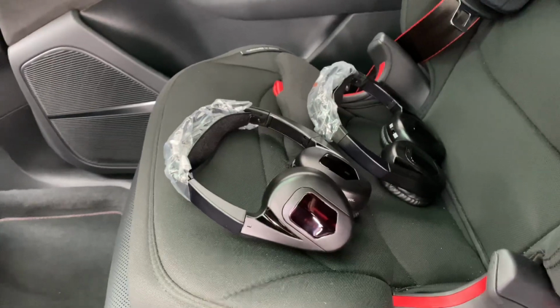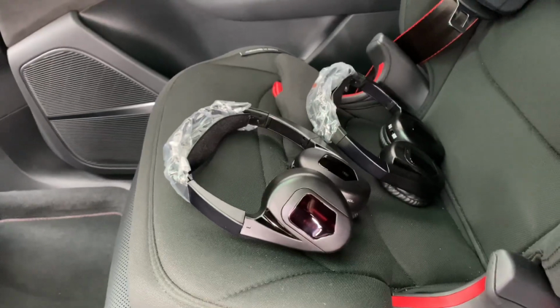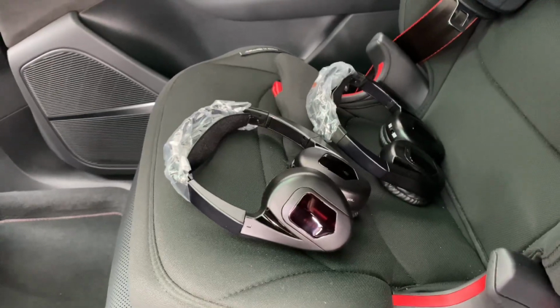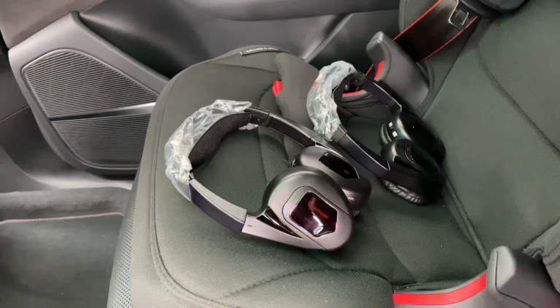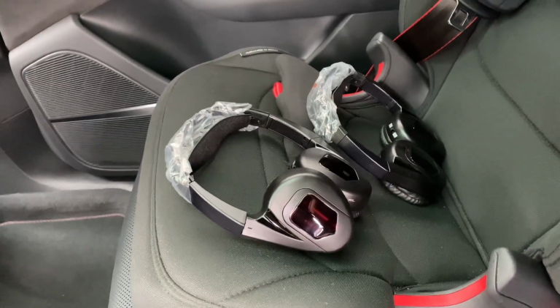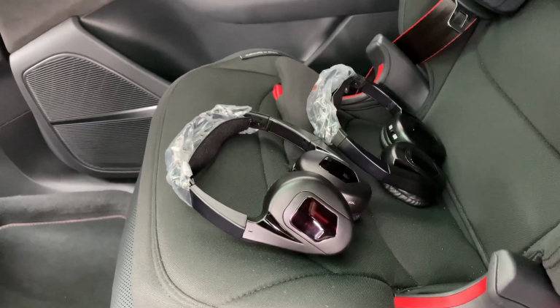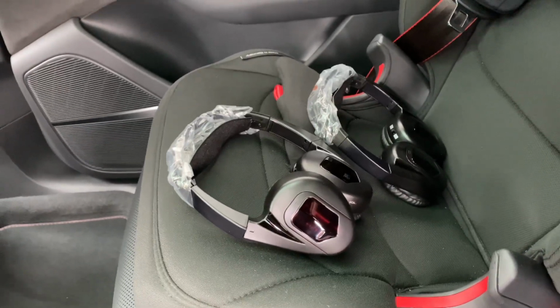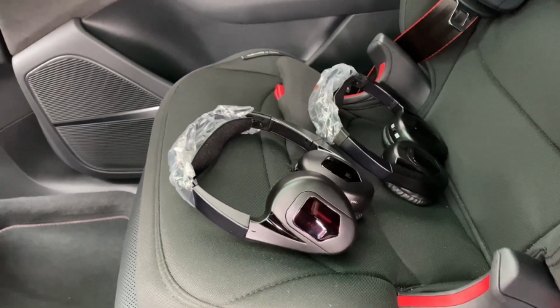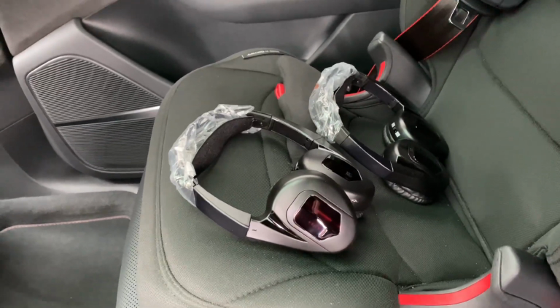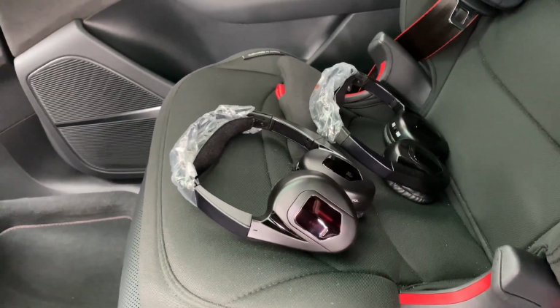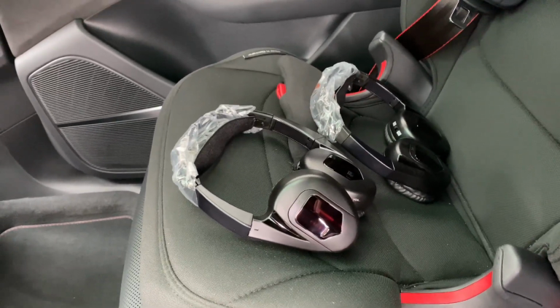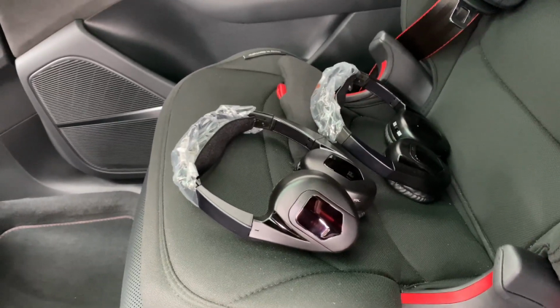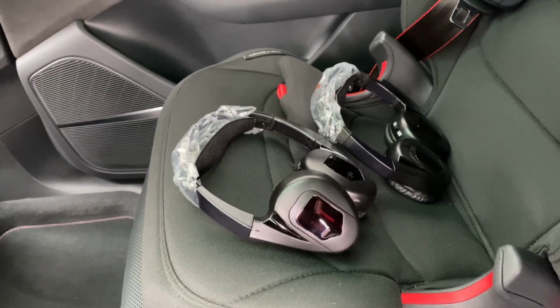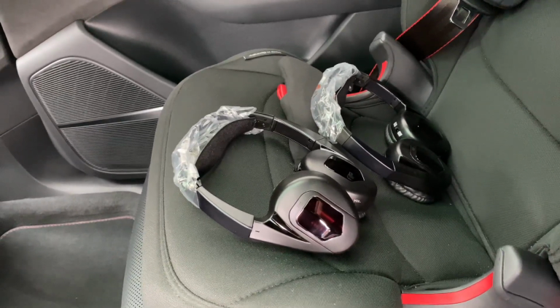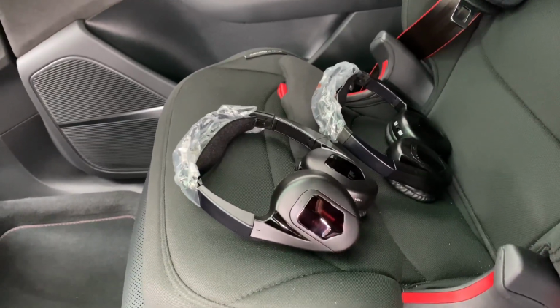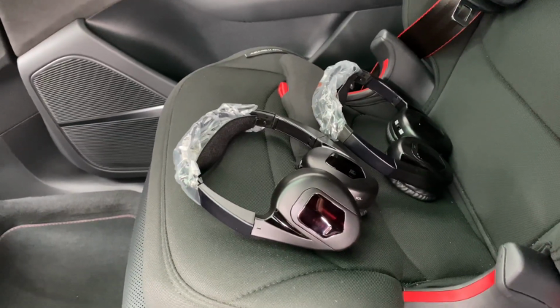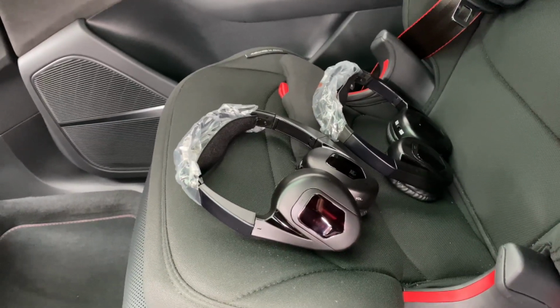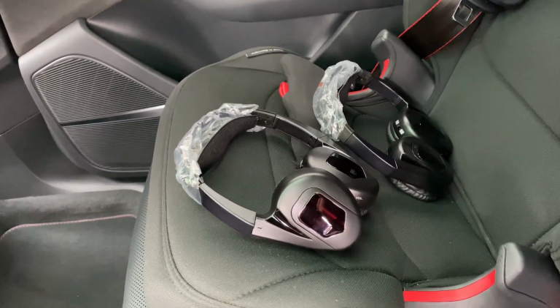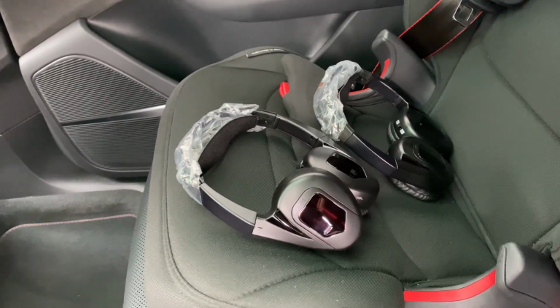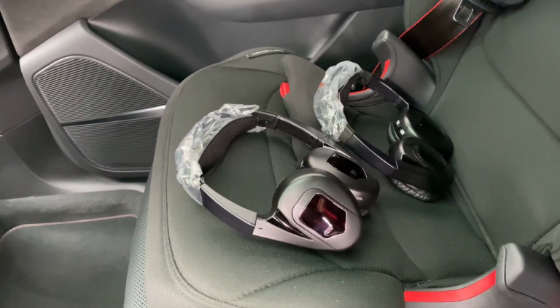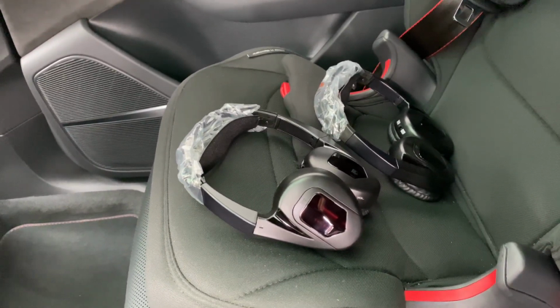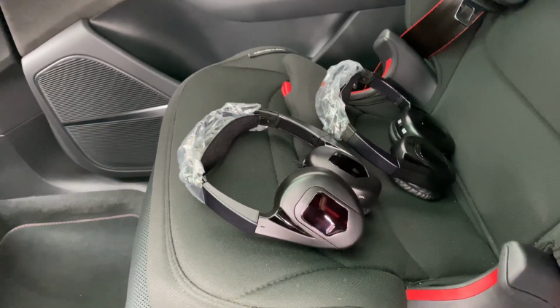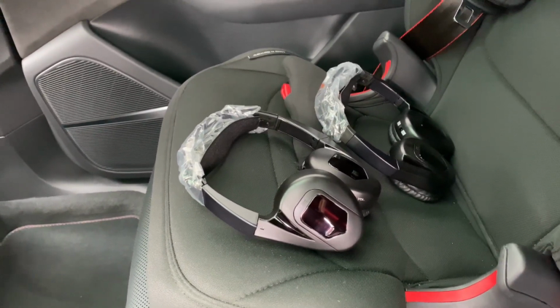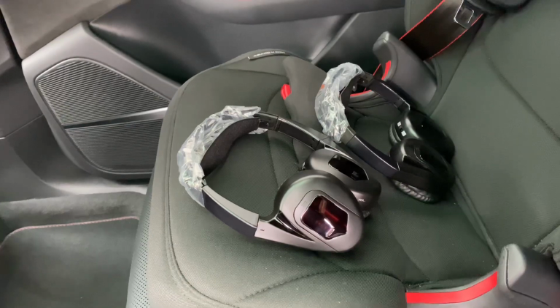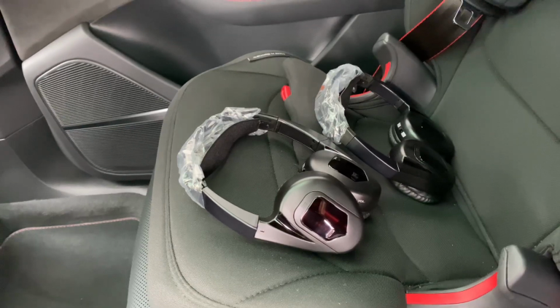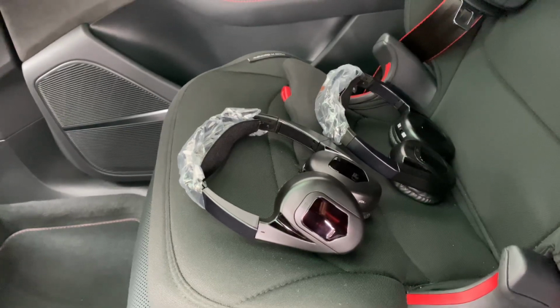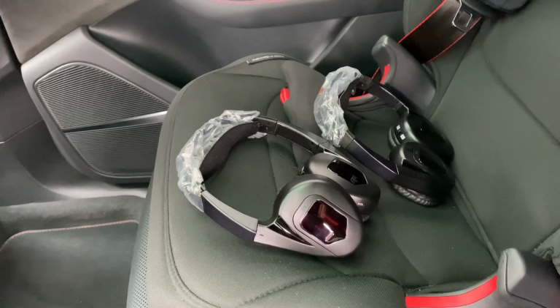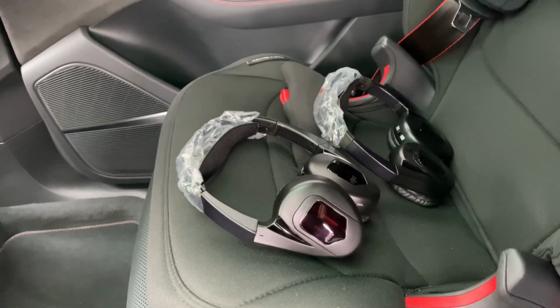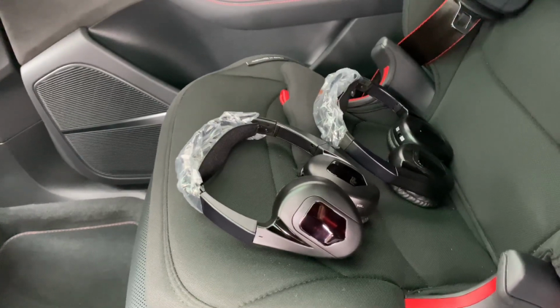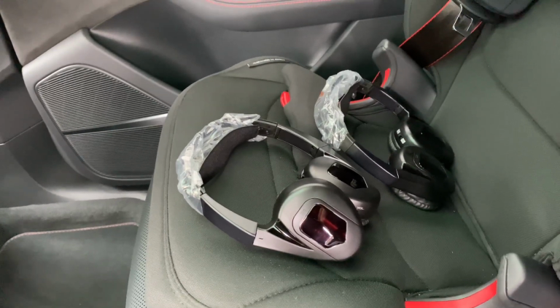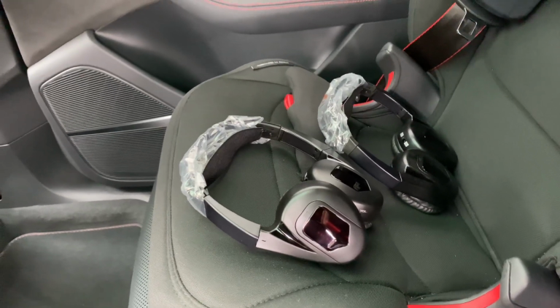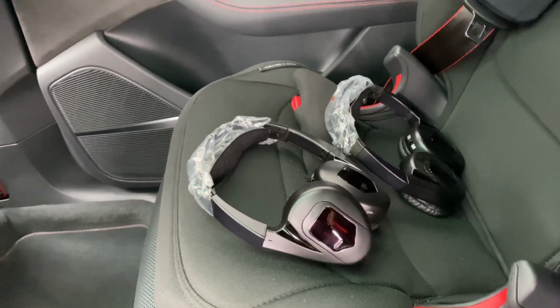What you'd probably want to do is get the kids to pop these headphones on. They're wireless, they're really comfortable, and they're cleverly designed so they fold away flat and switch themselves off when they're not being used.